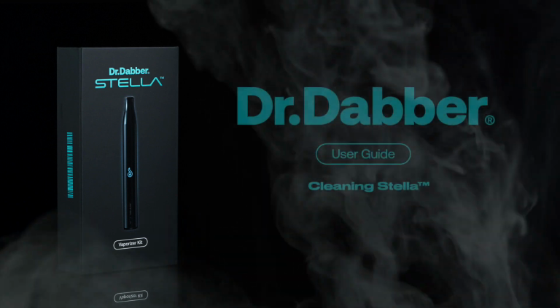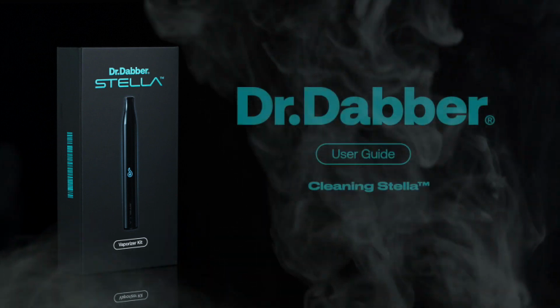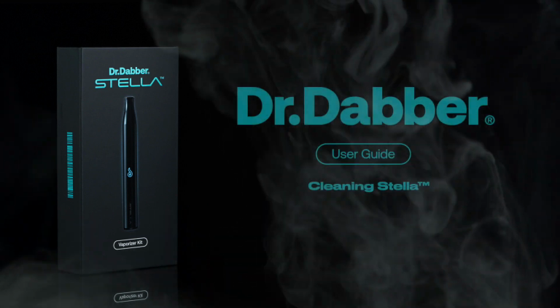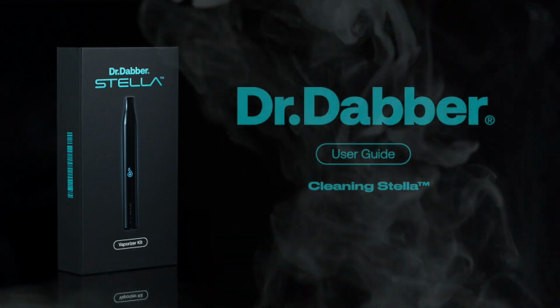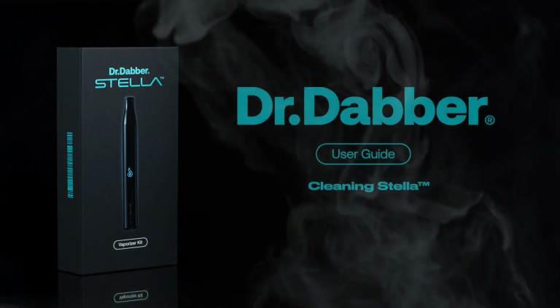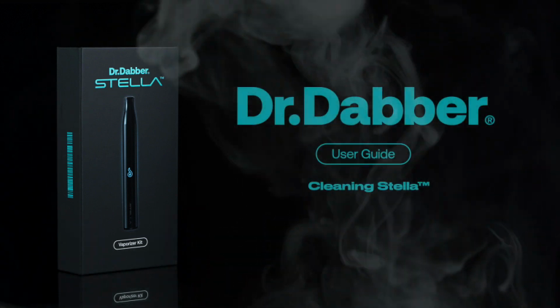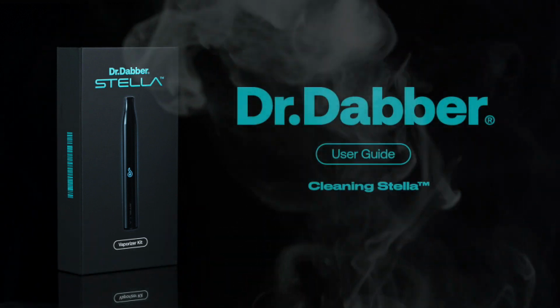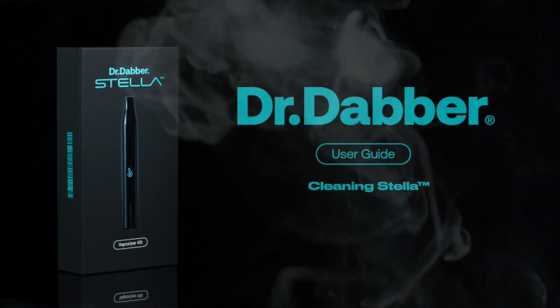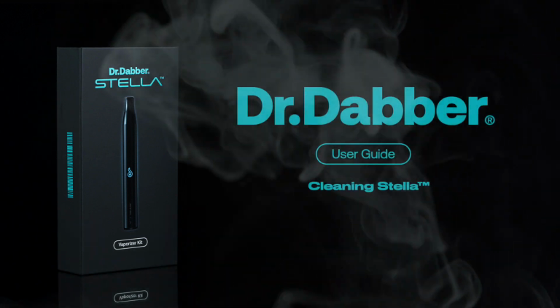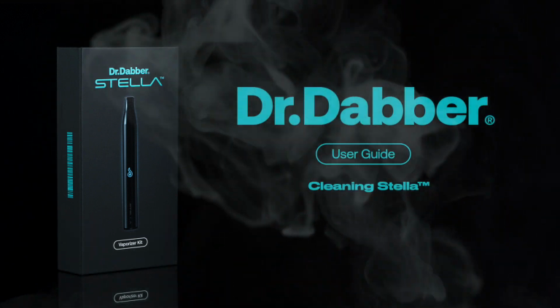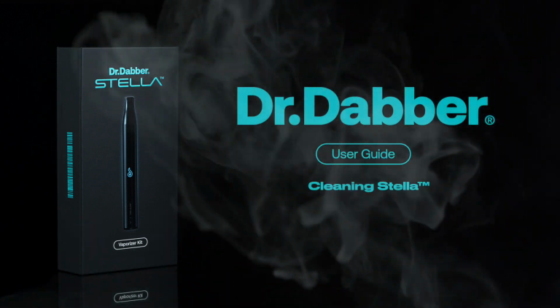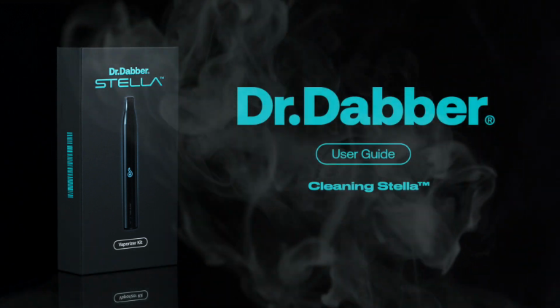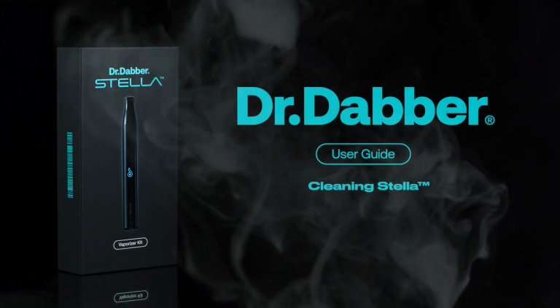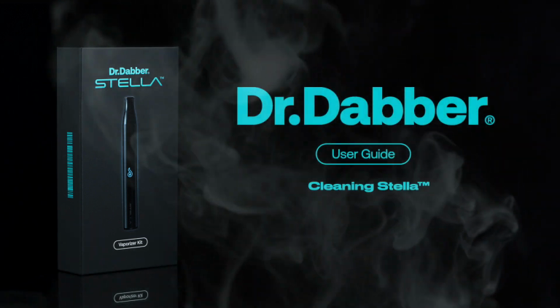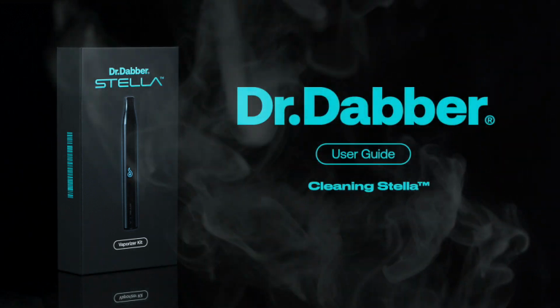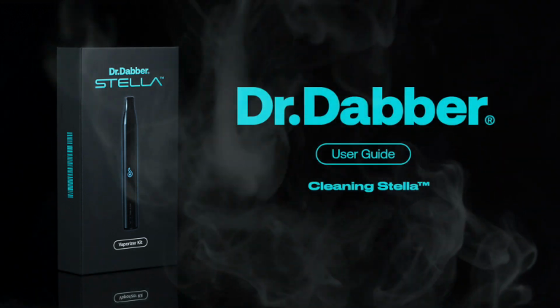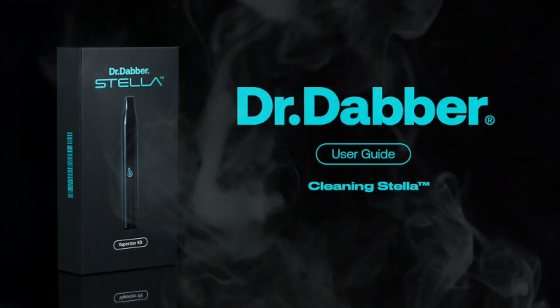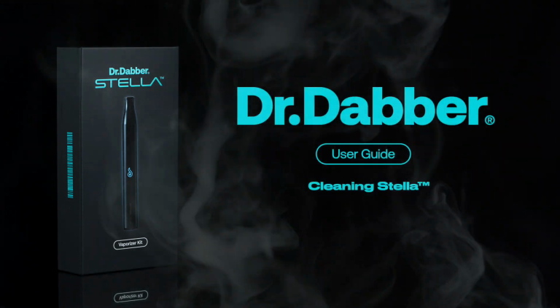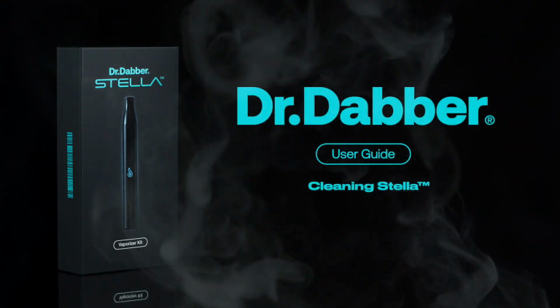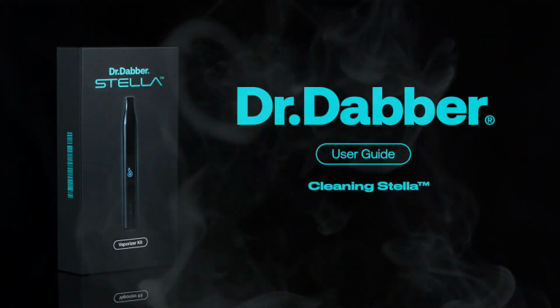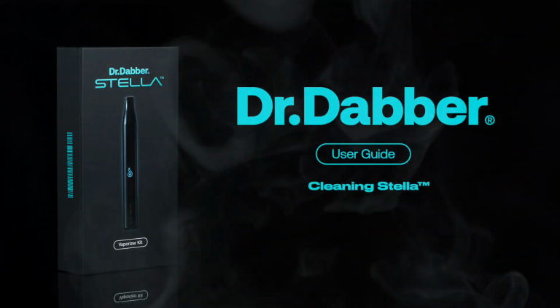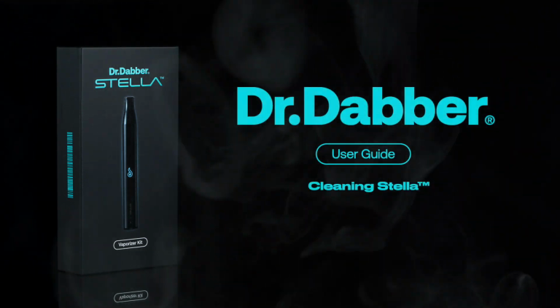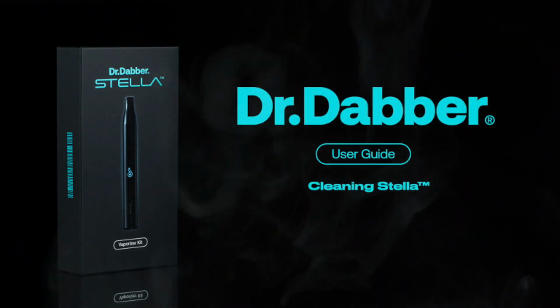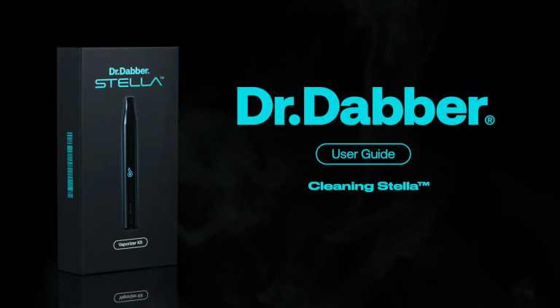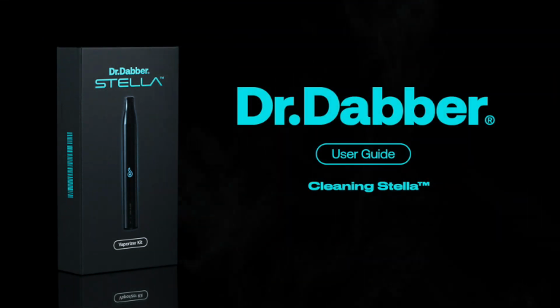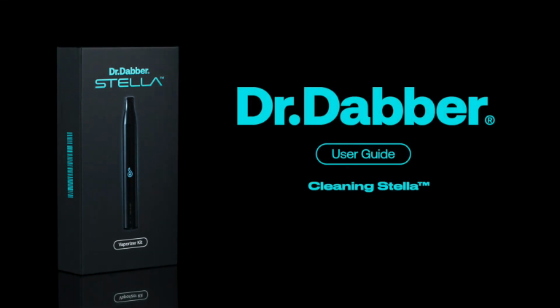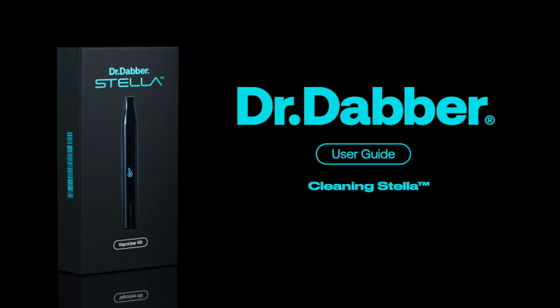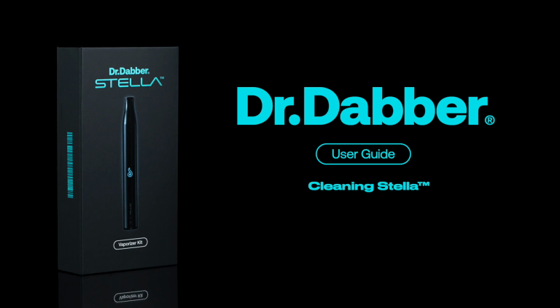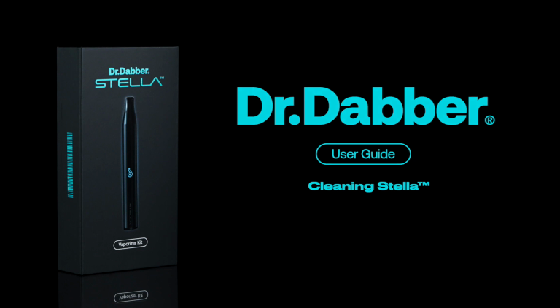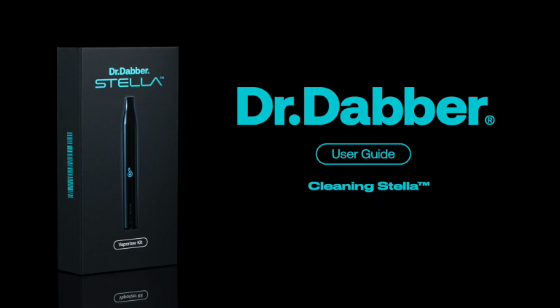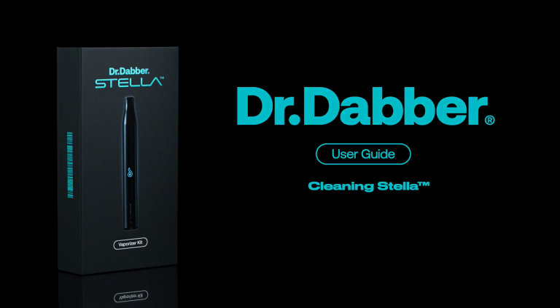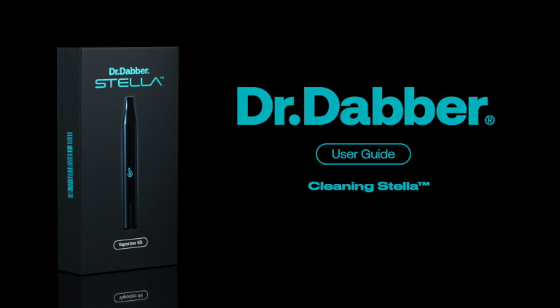Welcome to another Dr. Dabber user guide. In this video, tips for cleaning the Stella vaporizer pen.